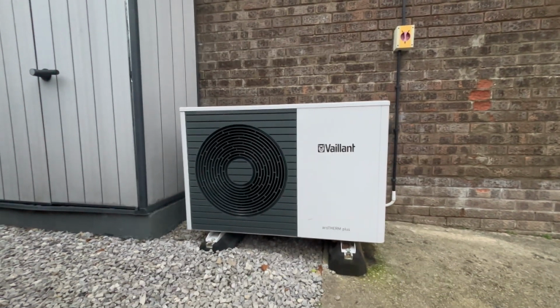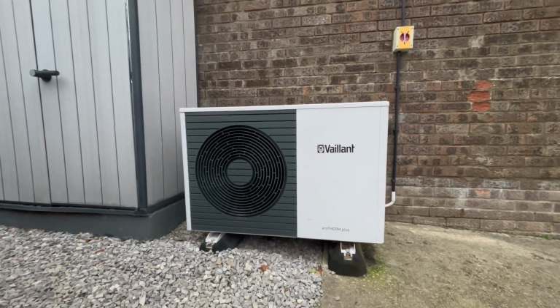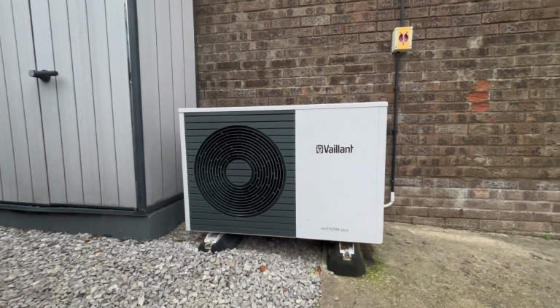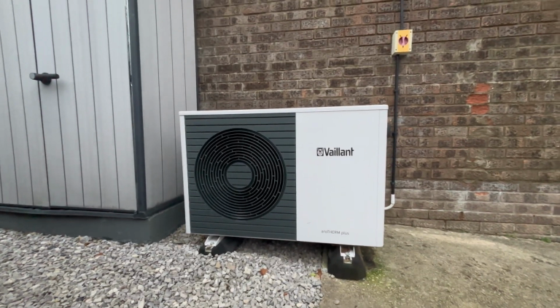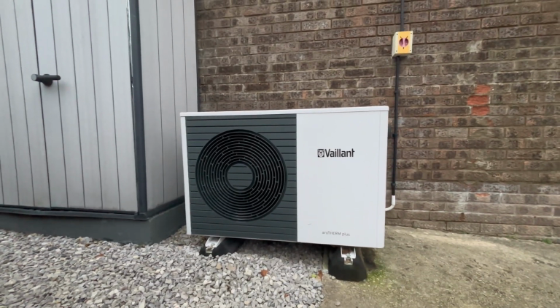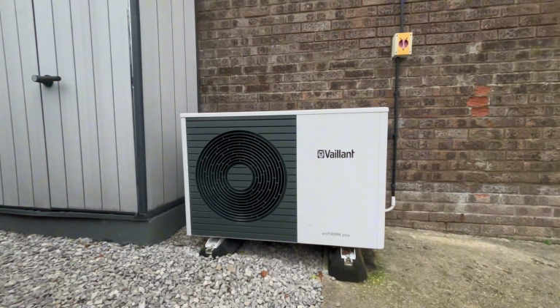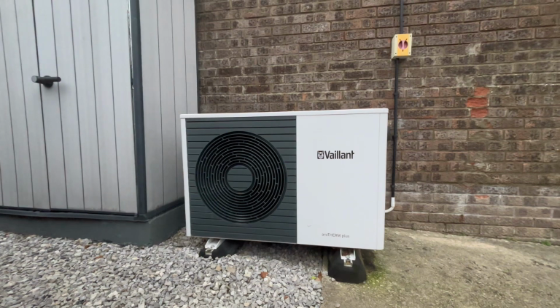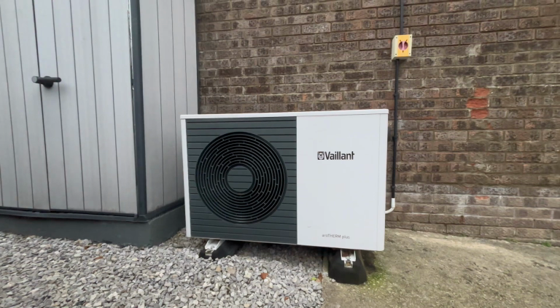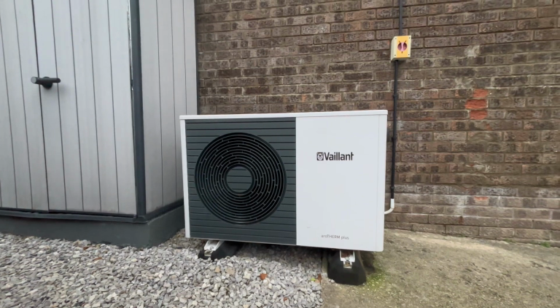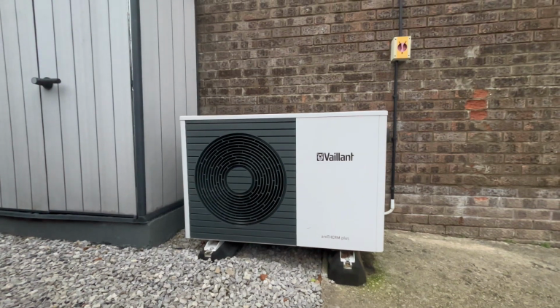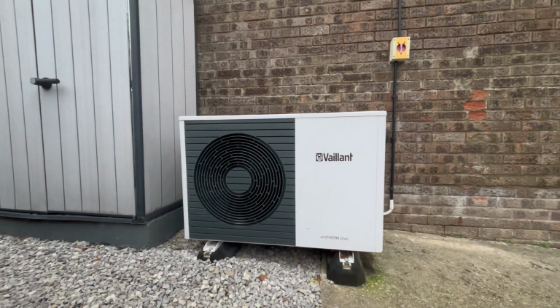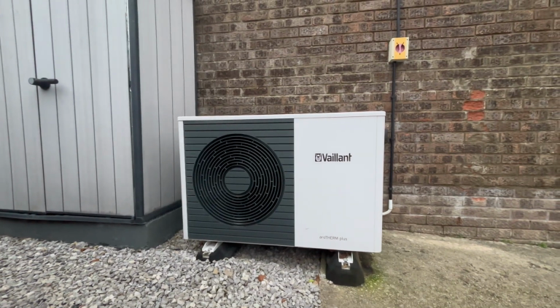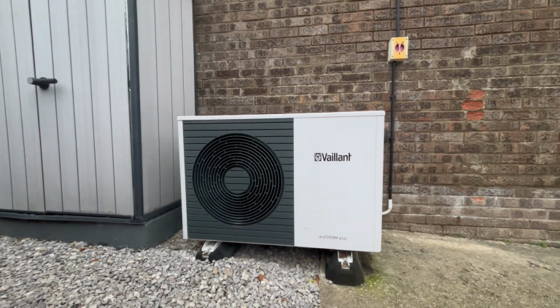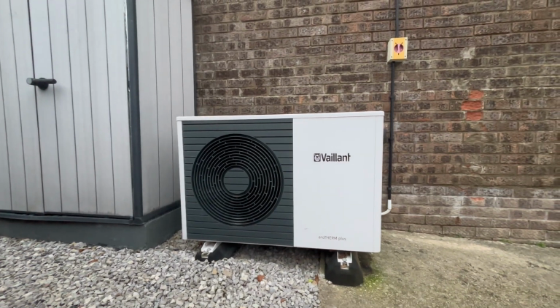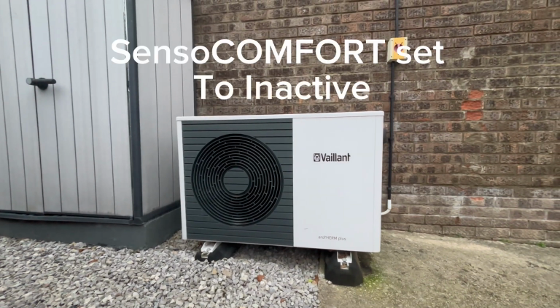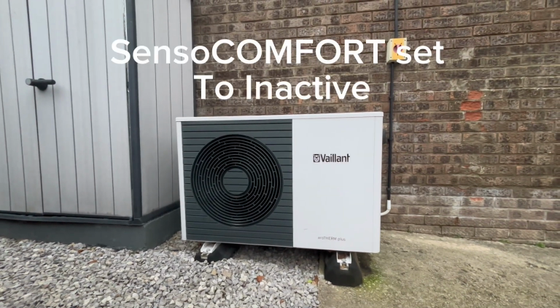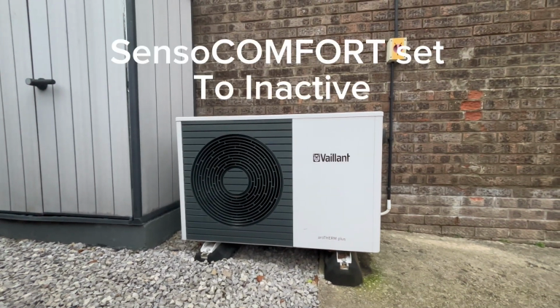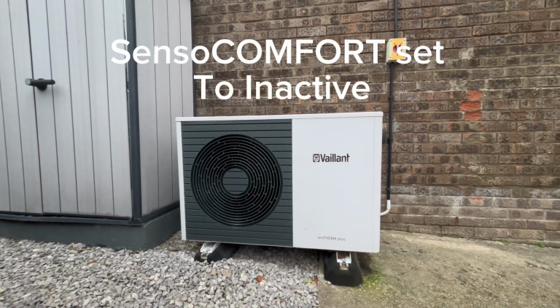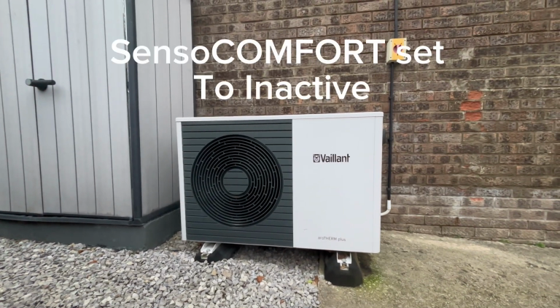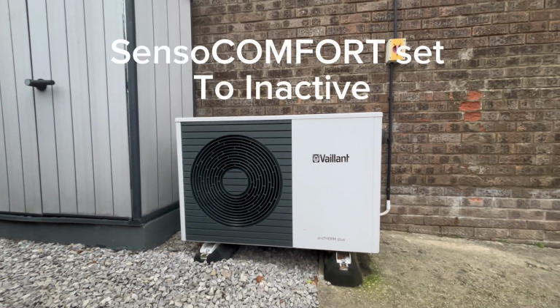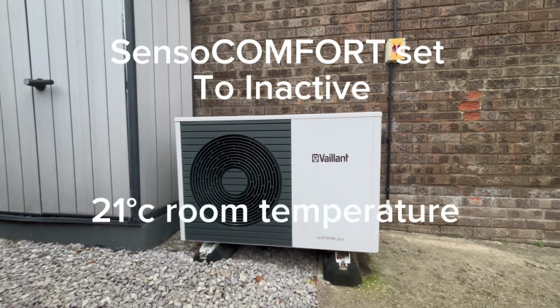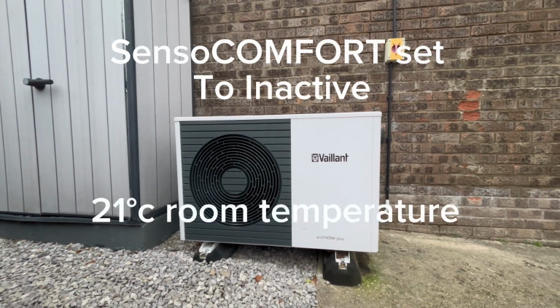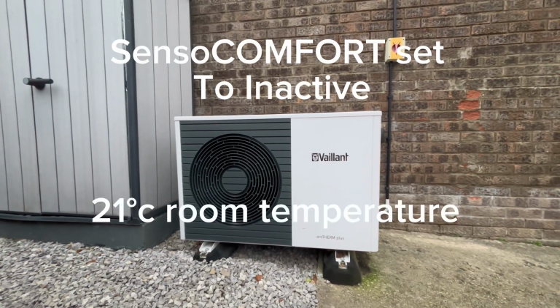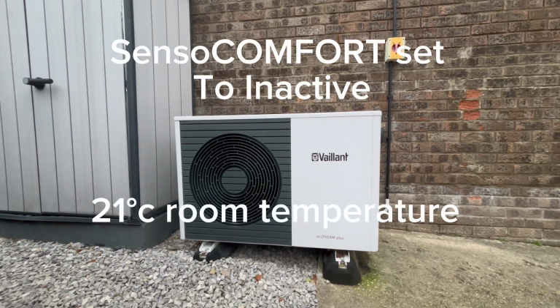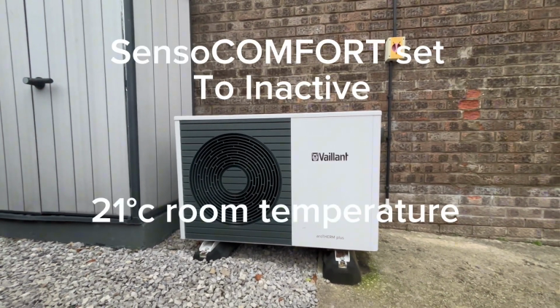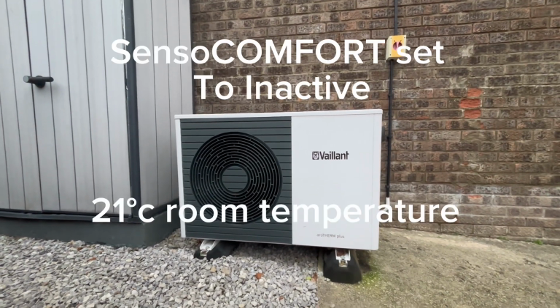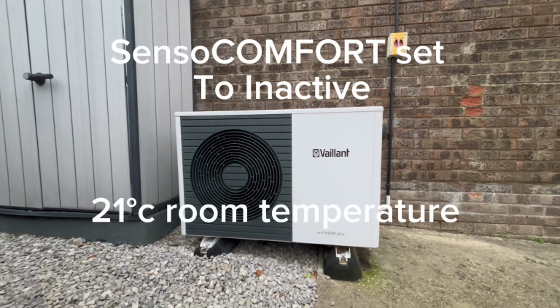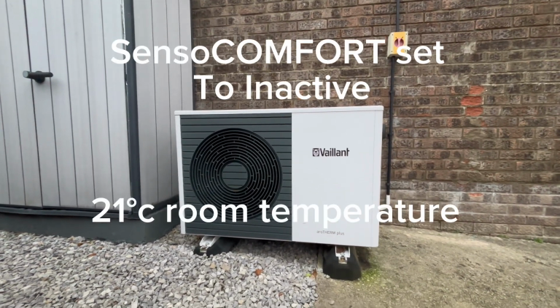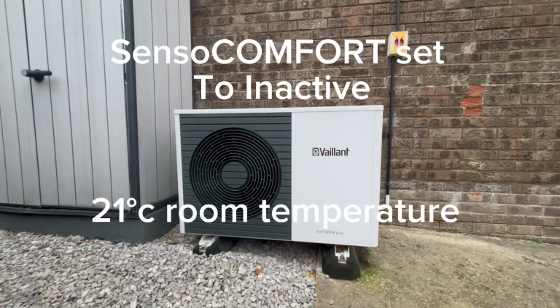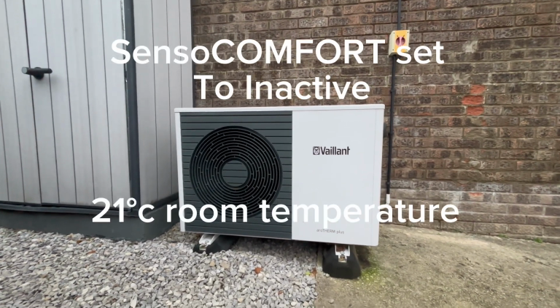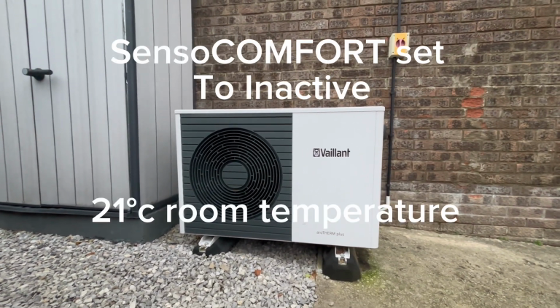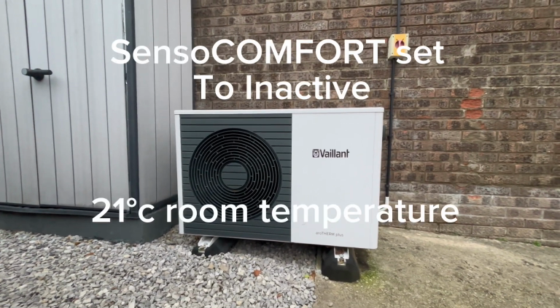The sense of comfort was set to inactive, so we are running pure weather compensation to maintain a 21 degrees C living environment.